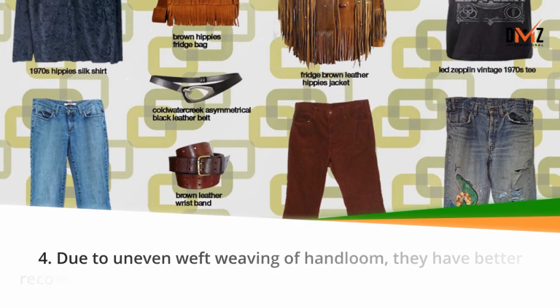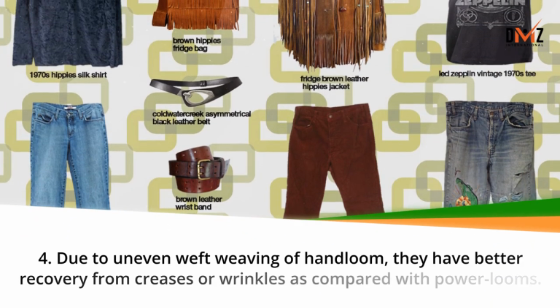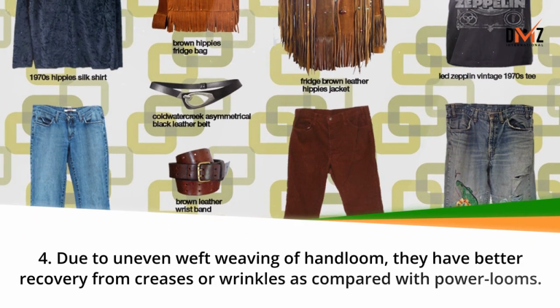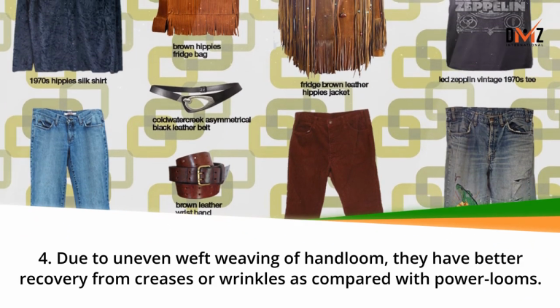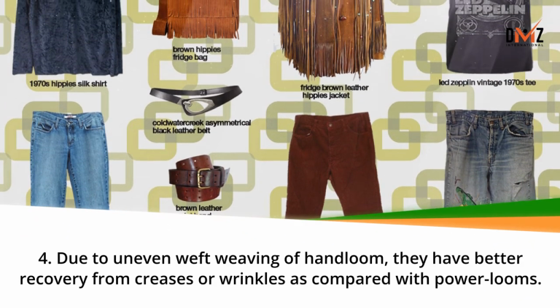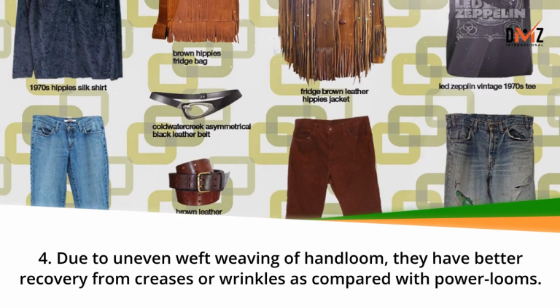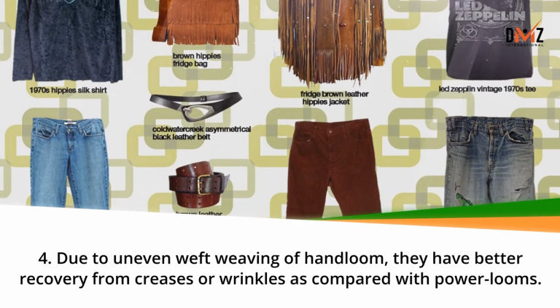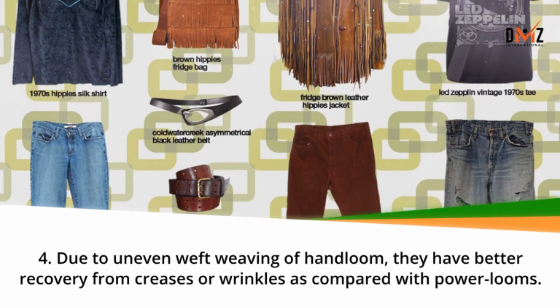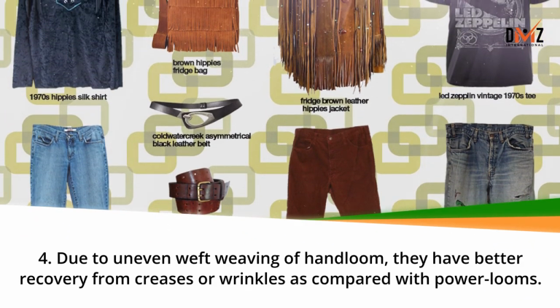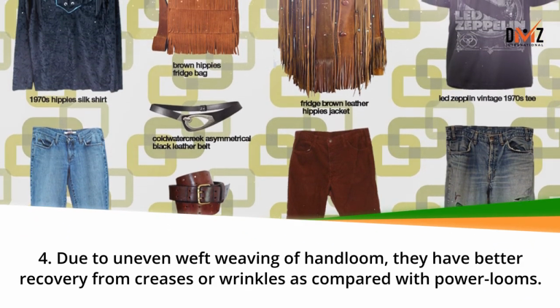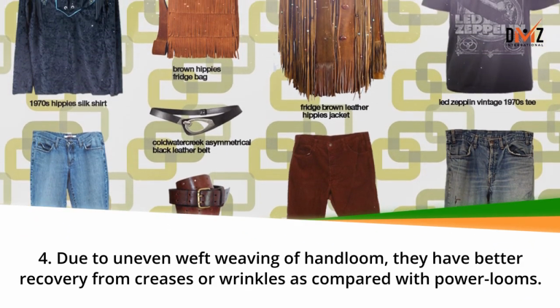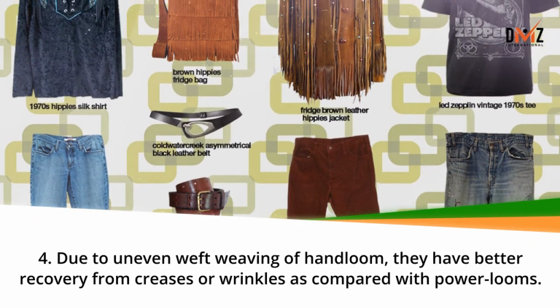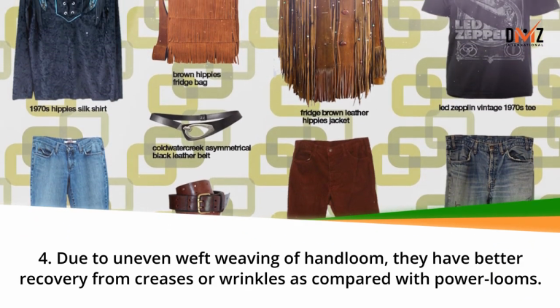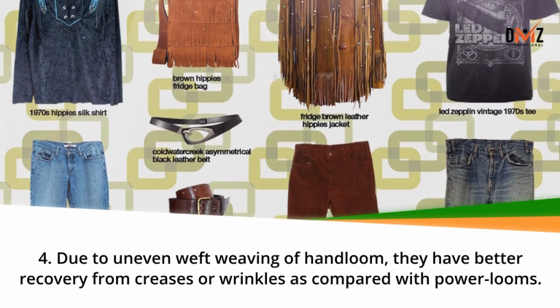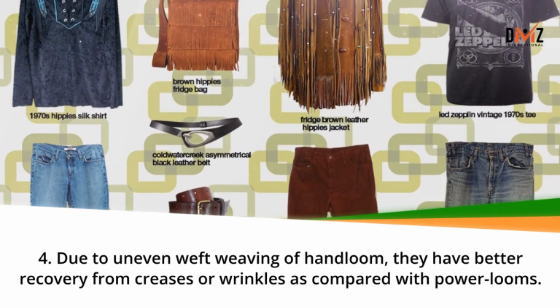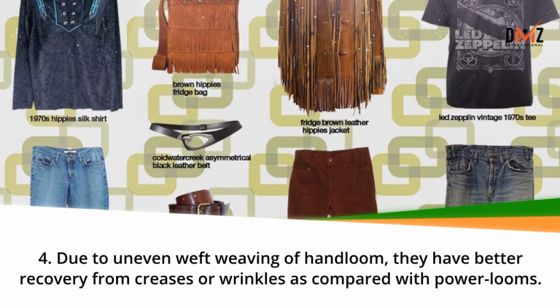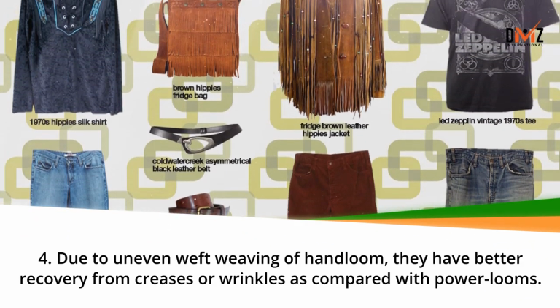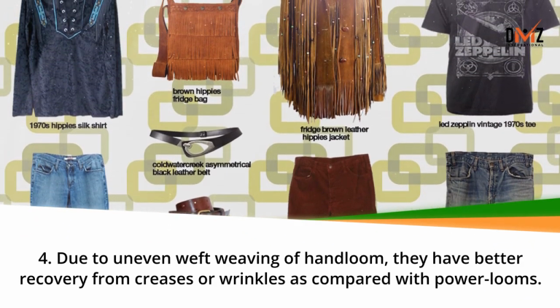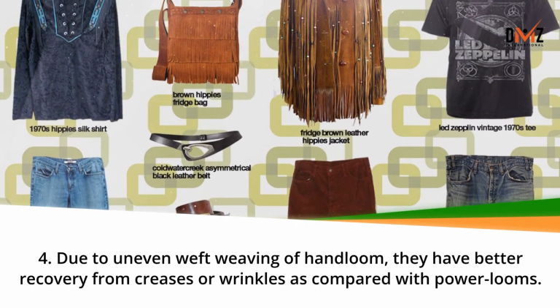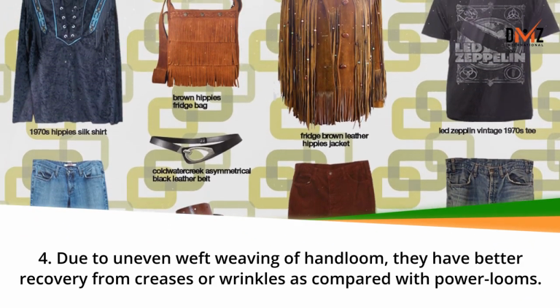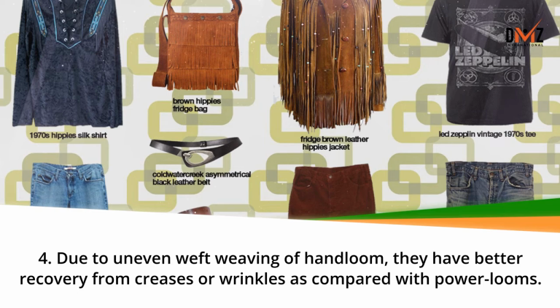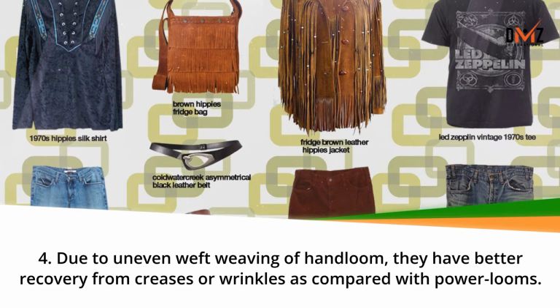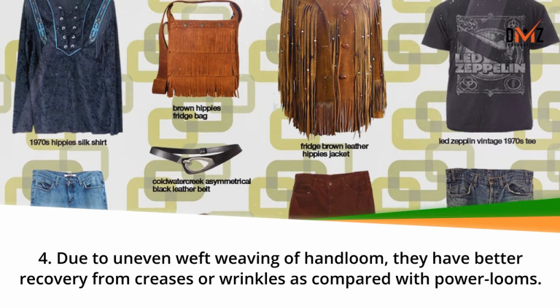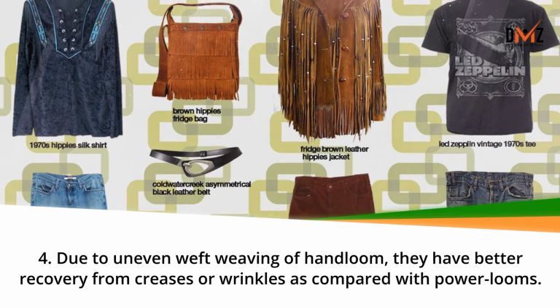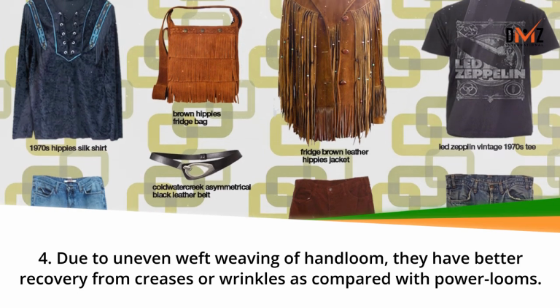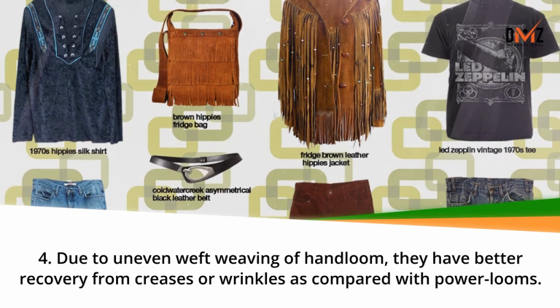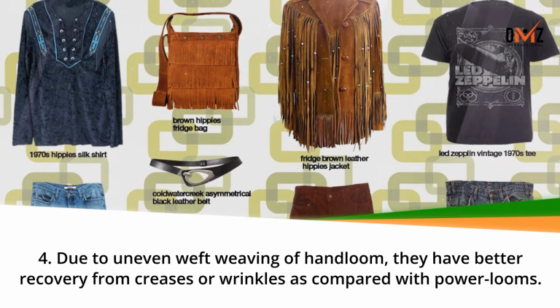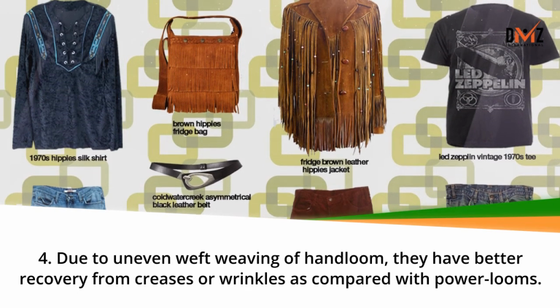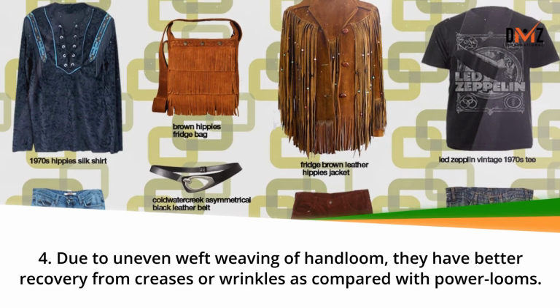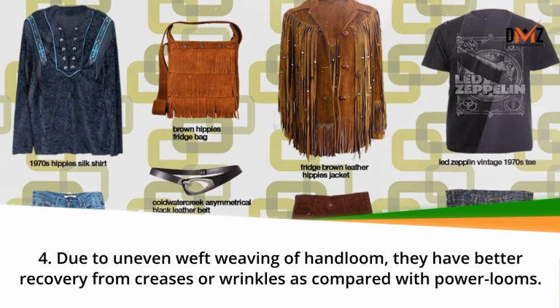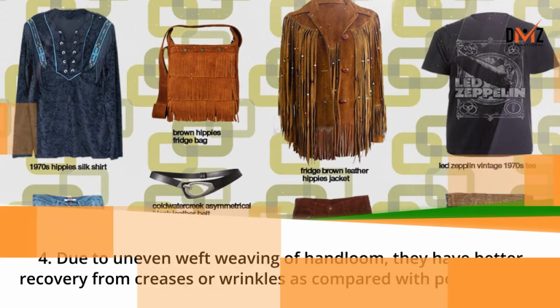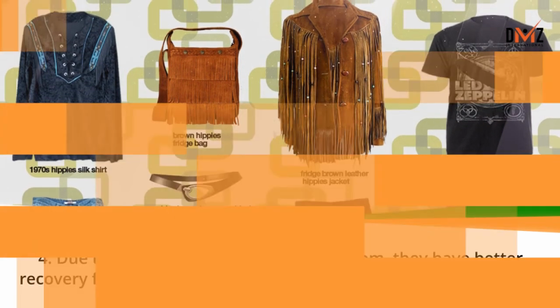Due to uneven weft weaving of hand loom, they have better recovery from creases or wrinkles as compared with power looms.